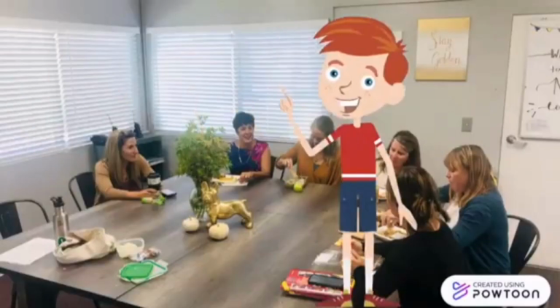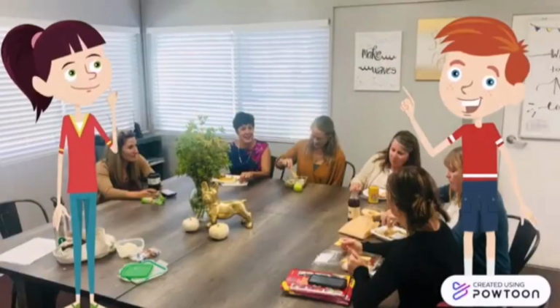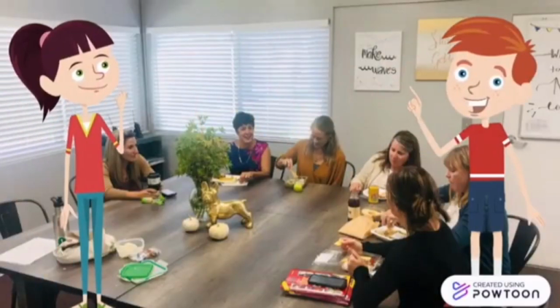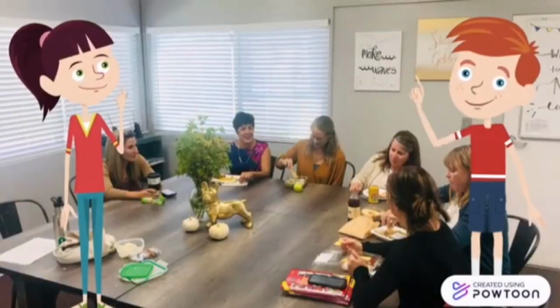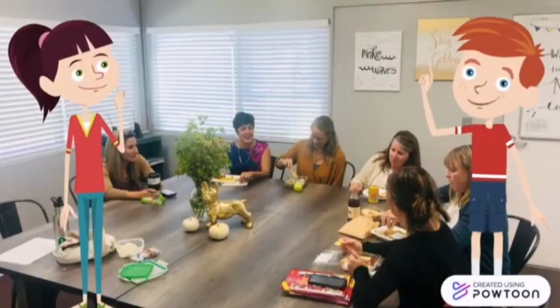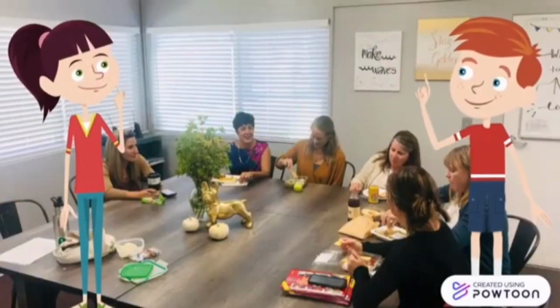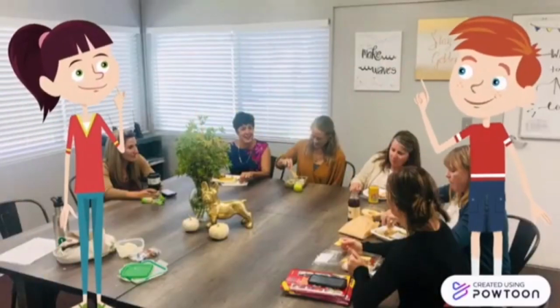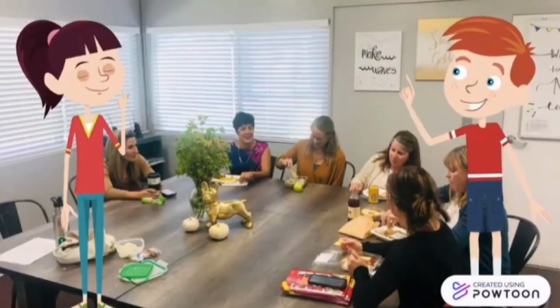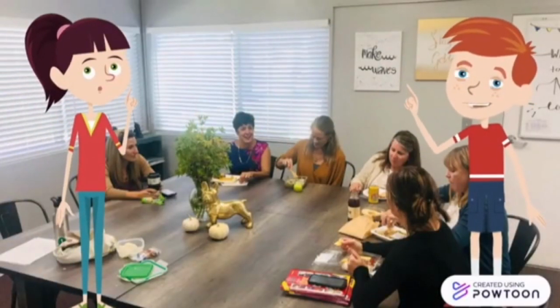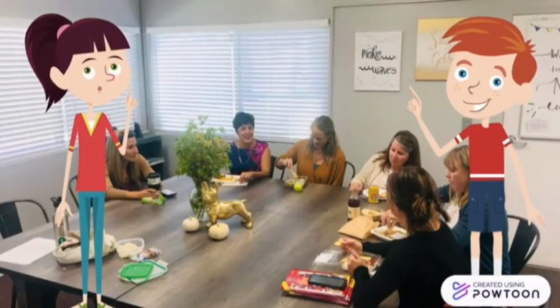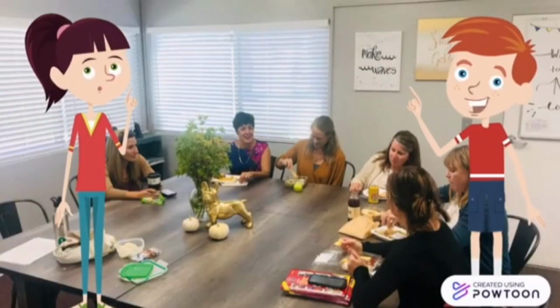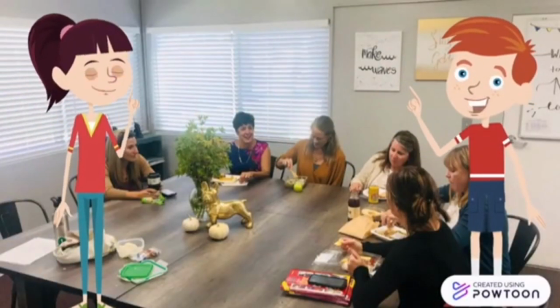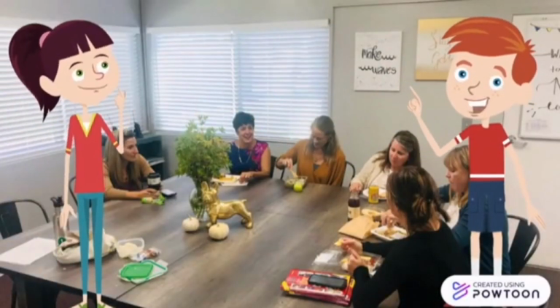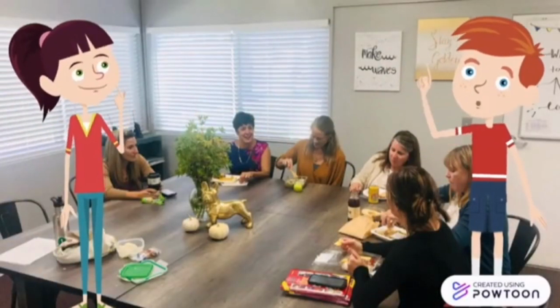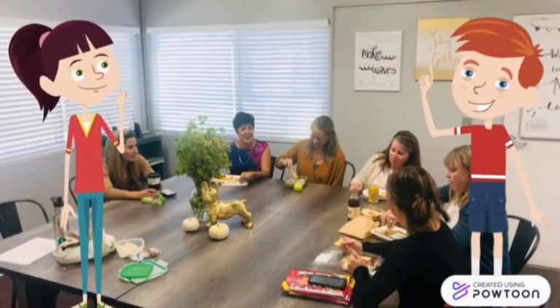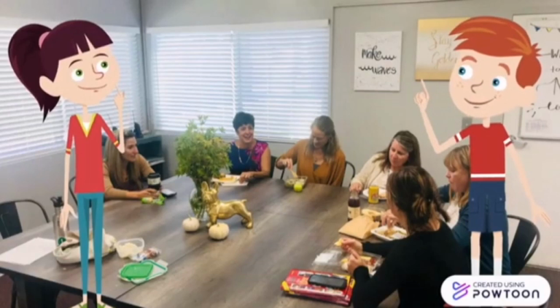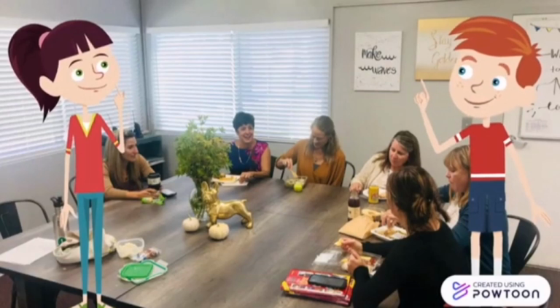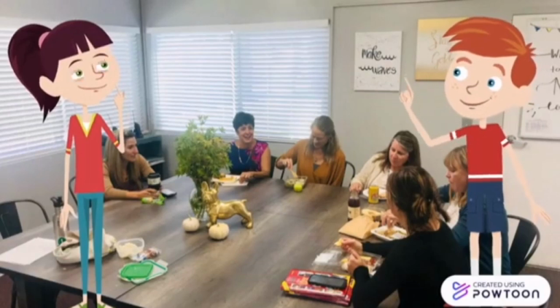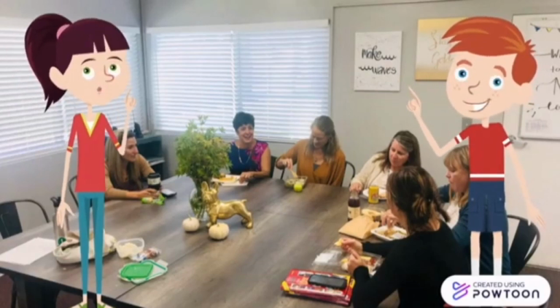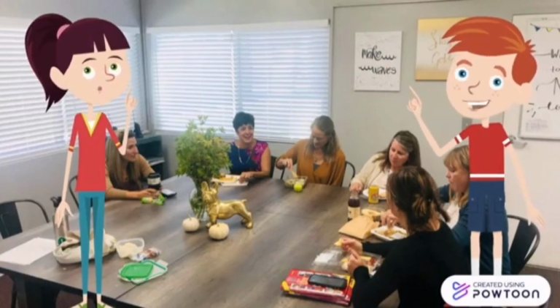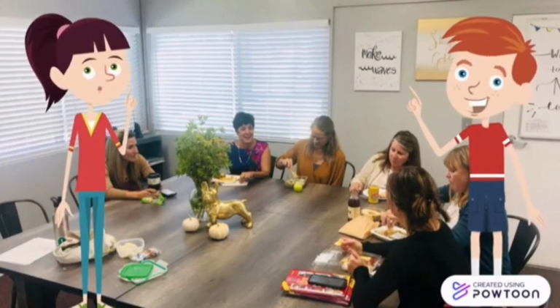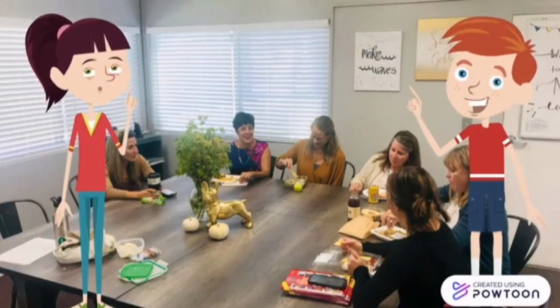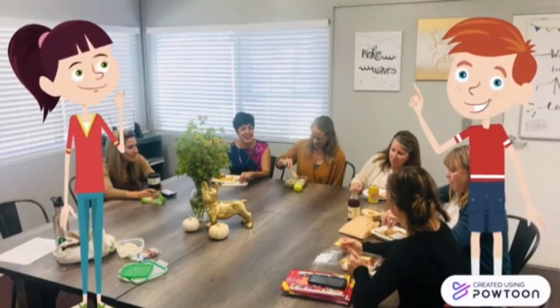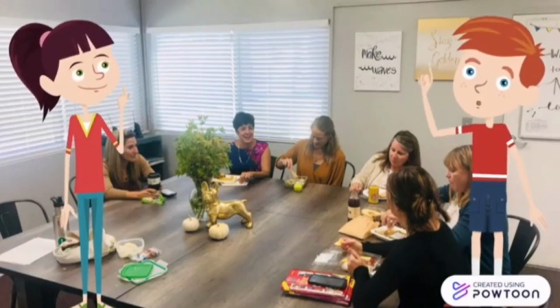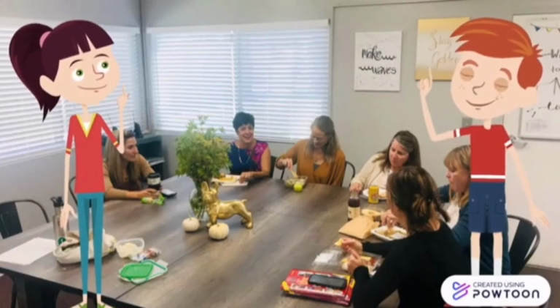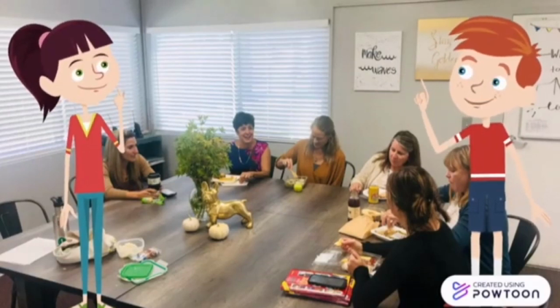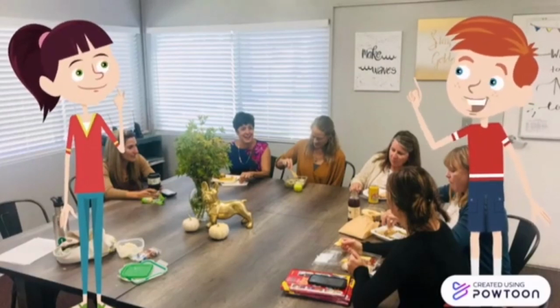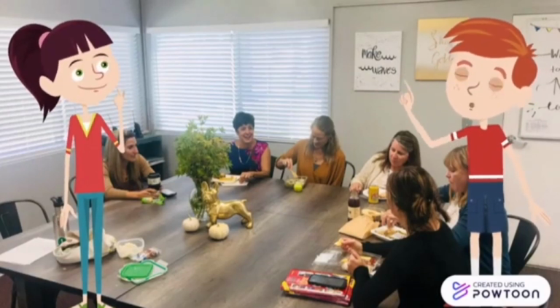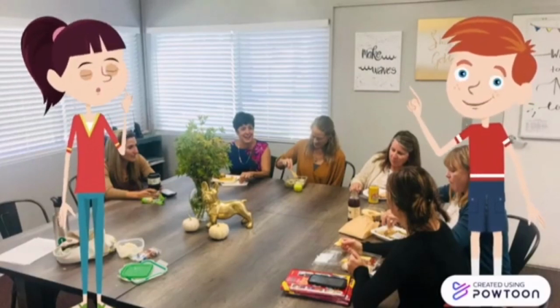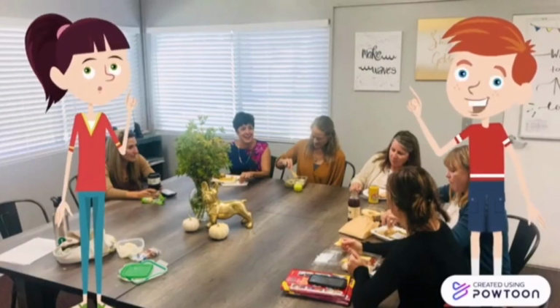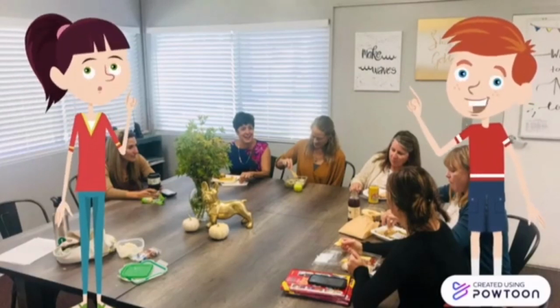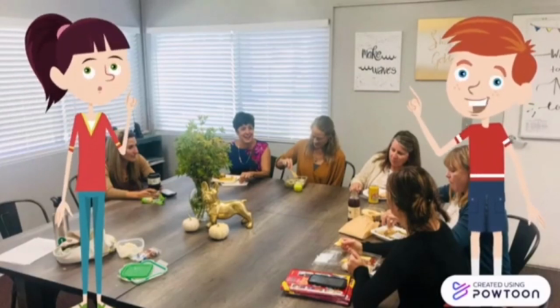This is the staff room. We also call it the teacher's lounge. Only teachers are allowed in there. Pupils can't go in.